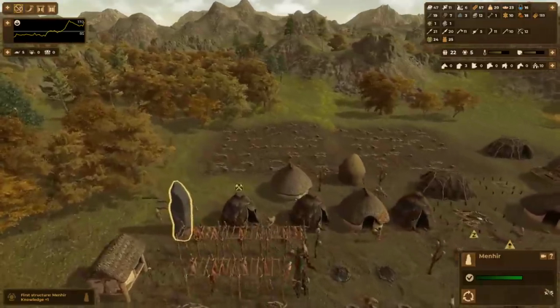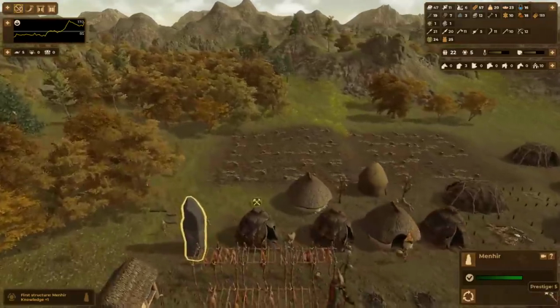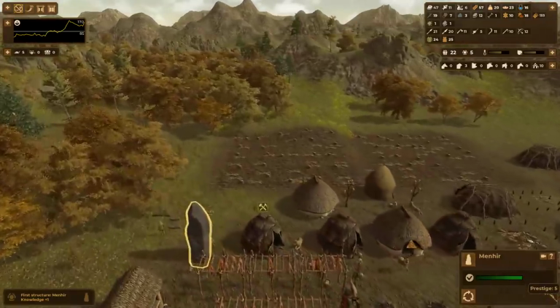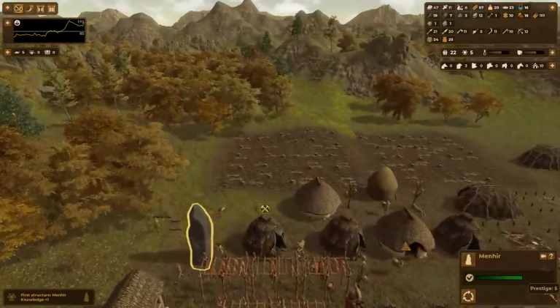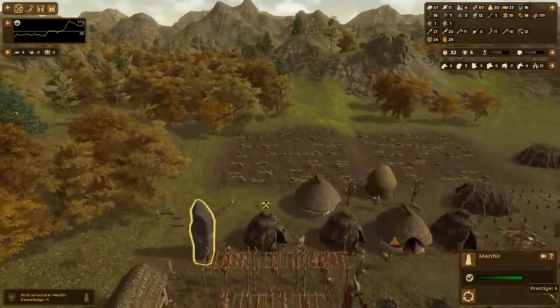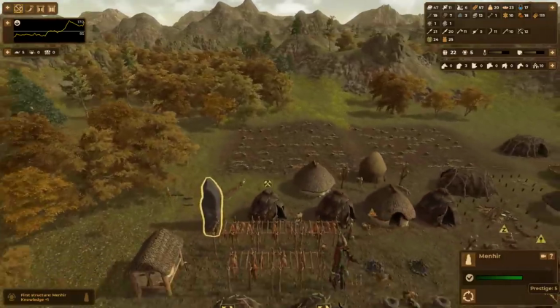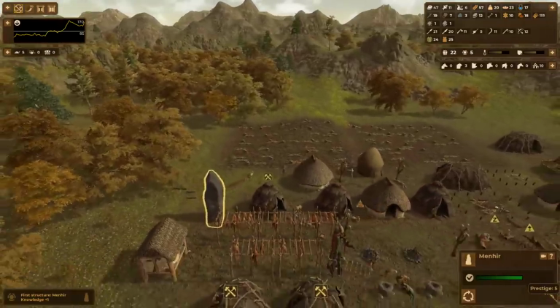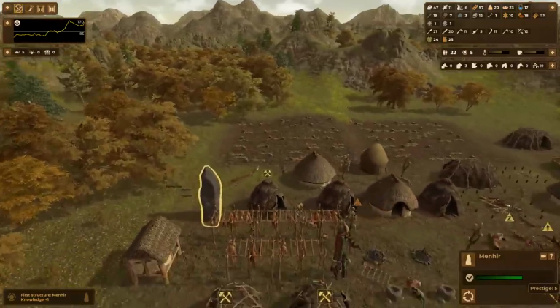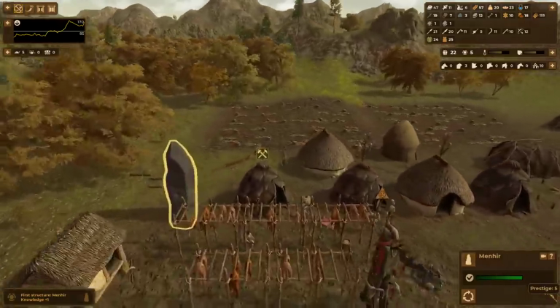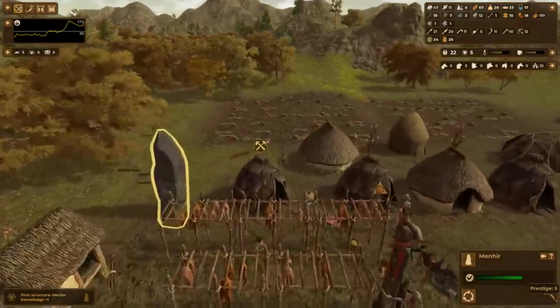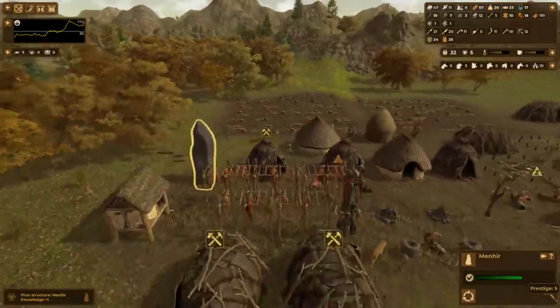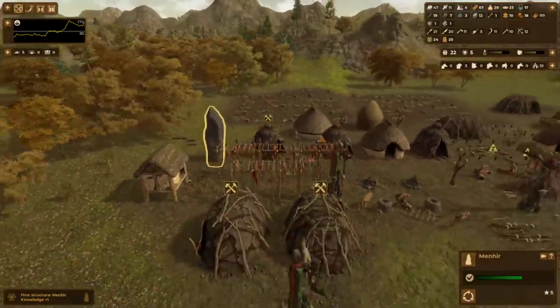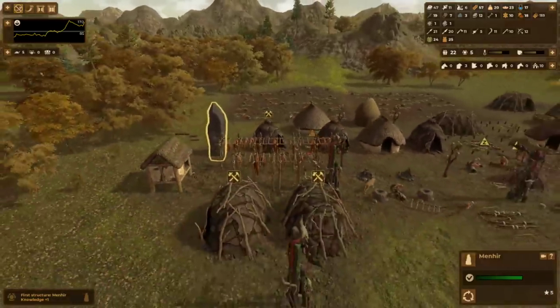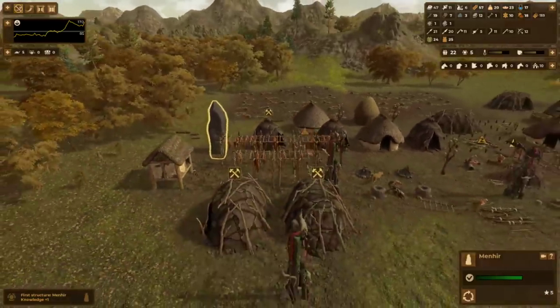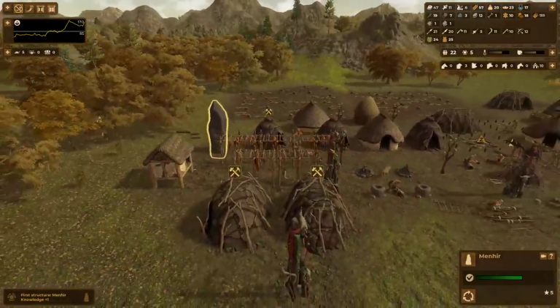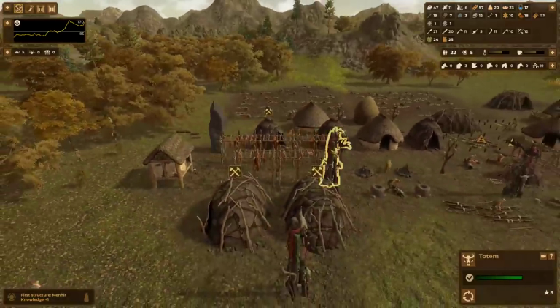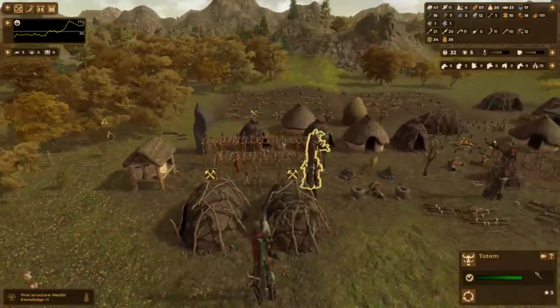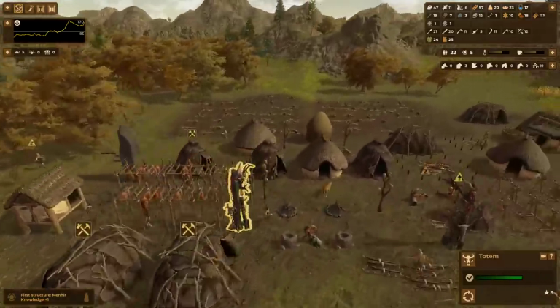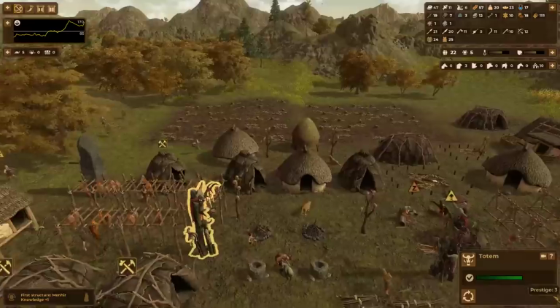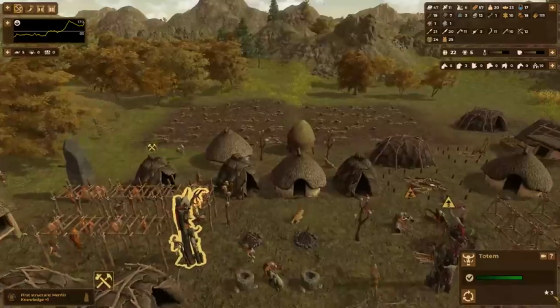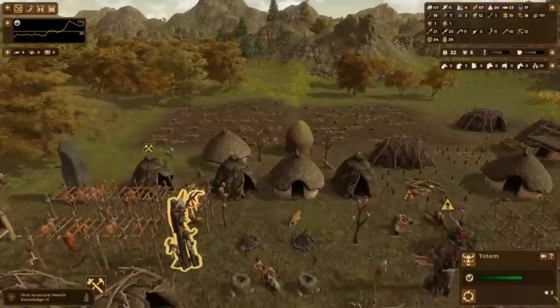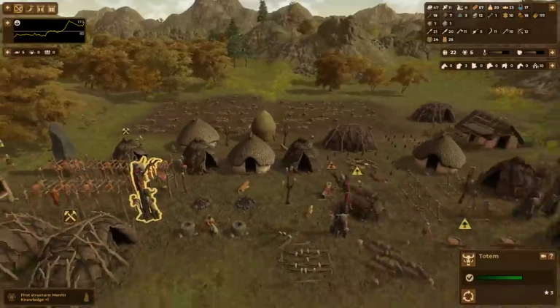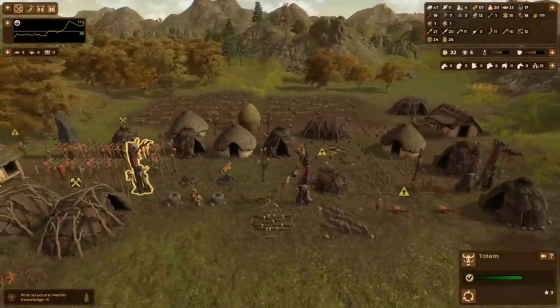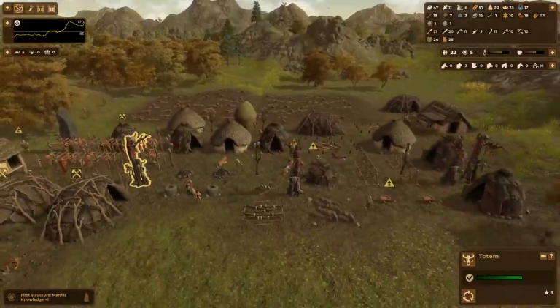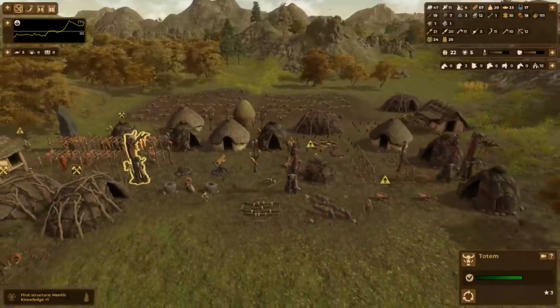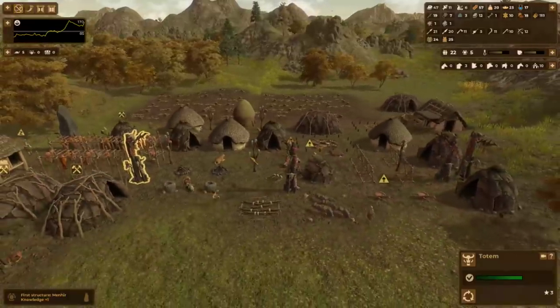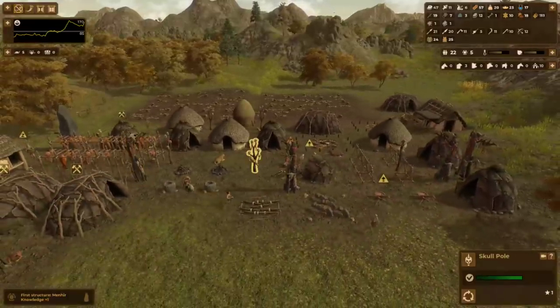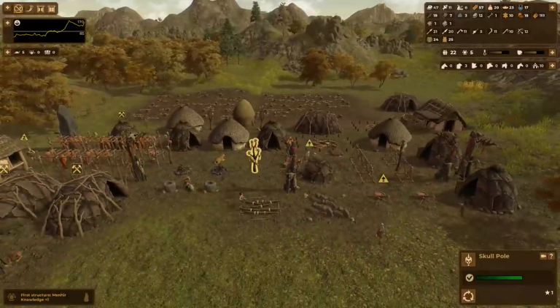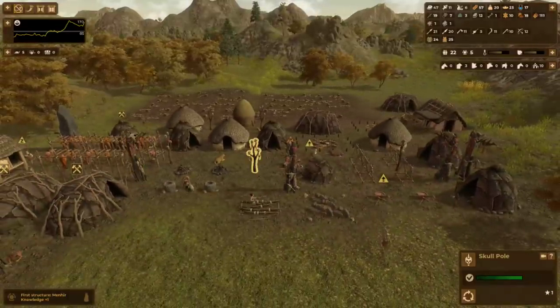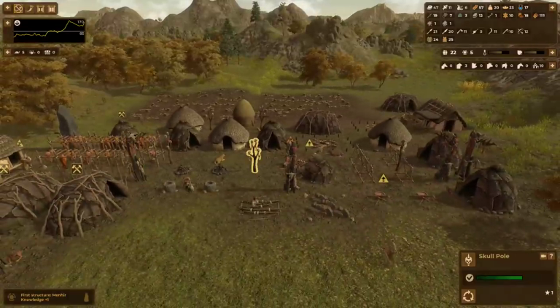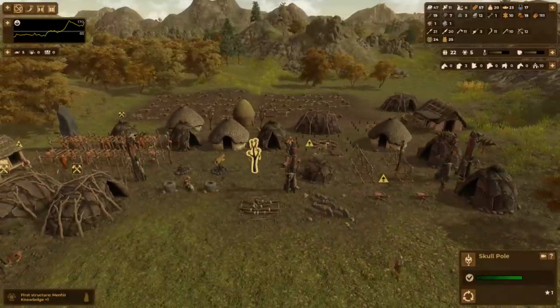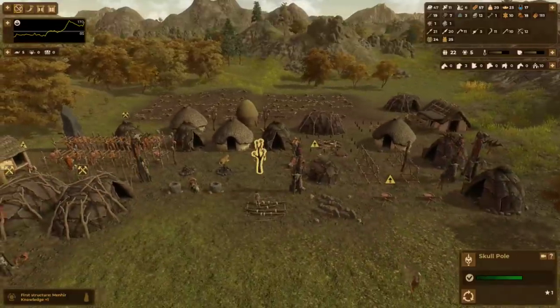The granary here does look to only have one open slot, so it probably wouldn't be the worst idea to set up another one. I'm going to put it right here. It has the ability to store grain so I can have this be the one focused more on grain — it's right next to the grain farm. And the menhir is constructed, and as you can see it provides more prestige than totems or skull poles.